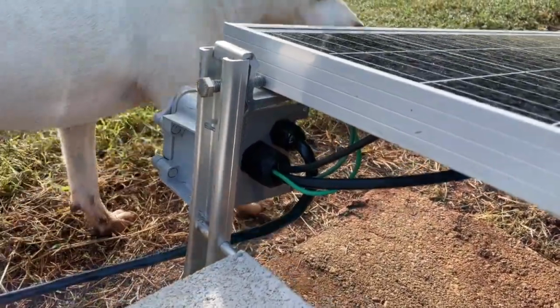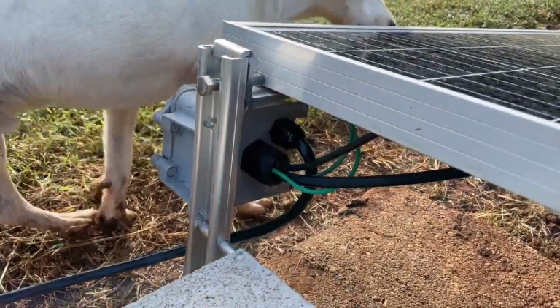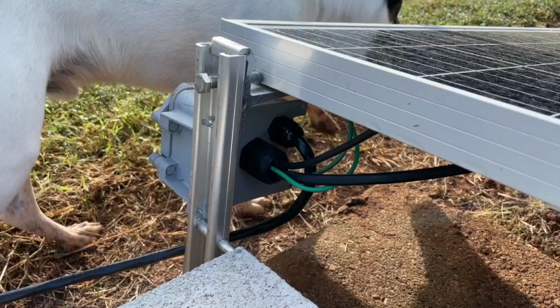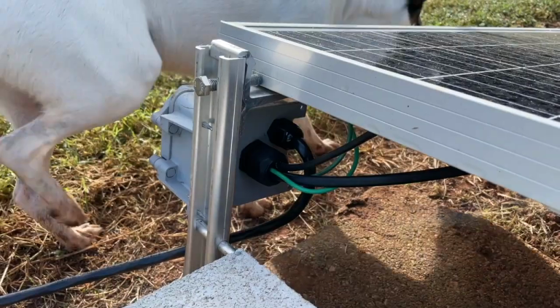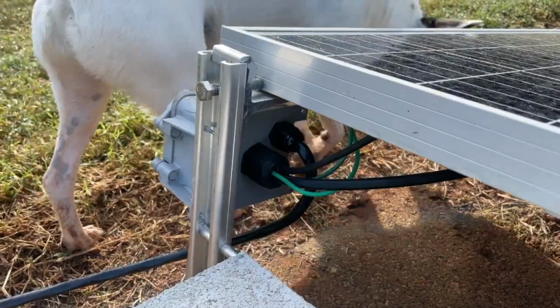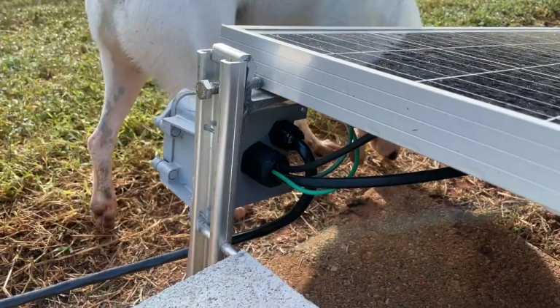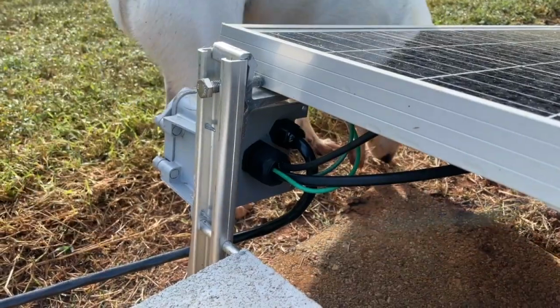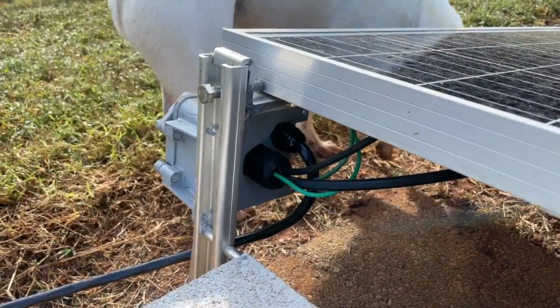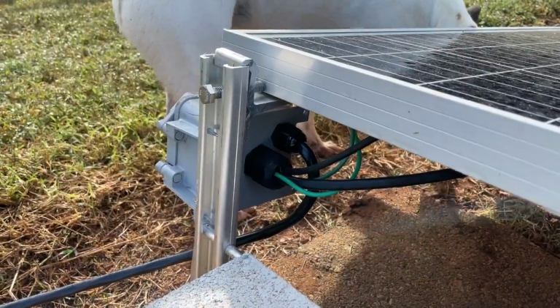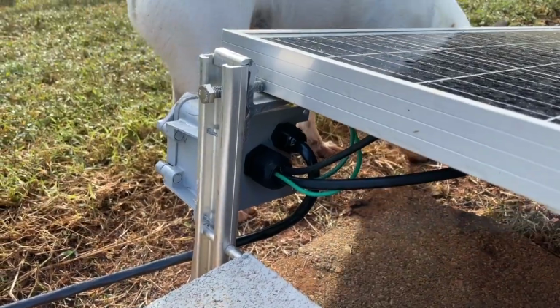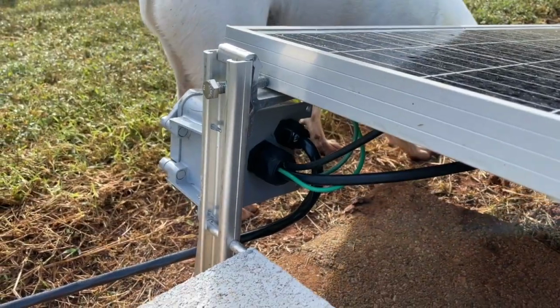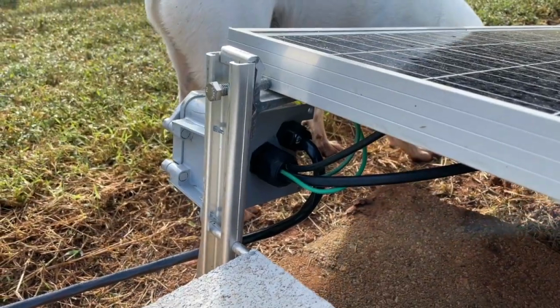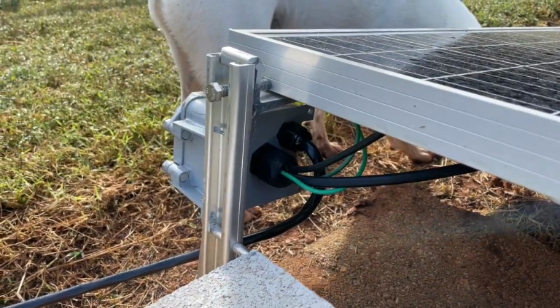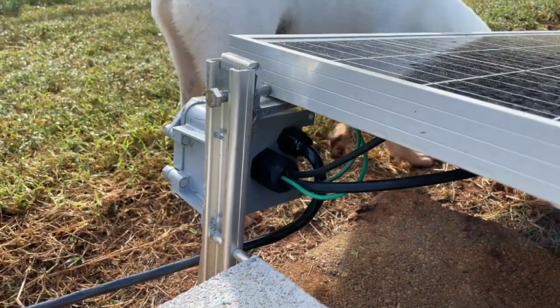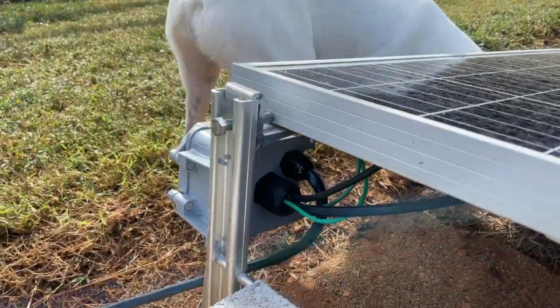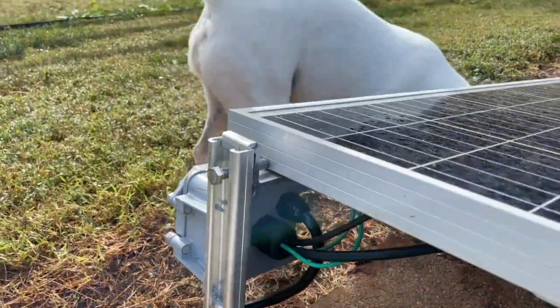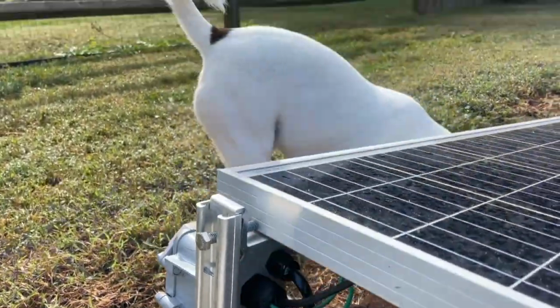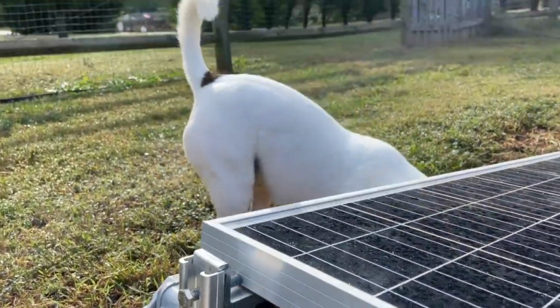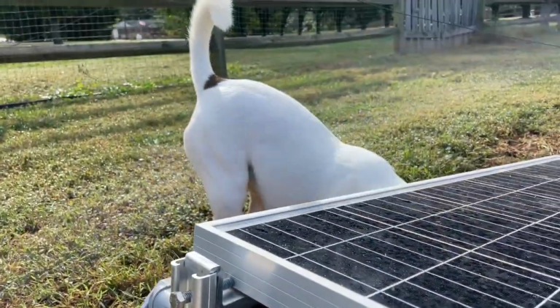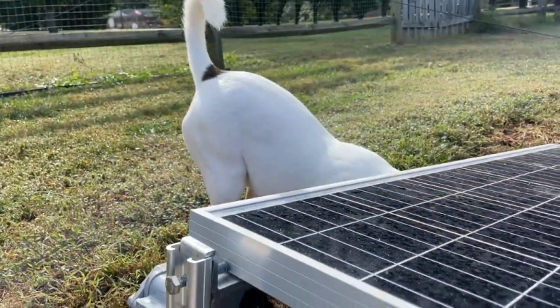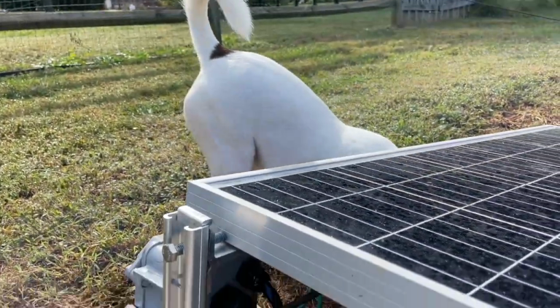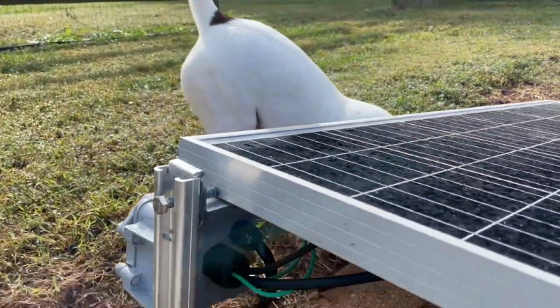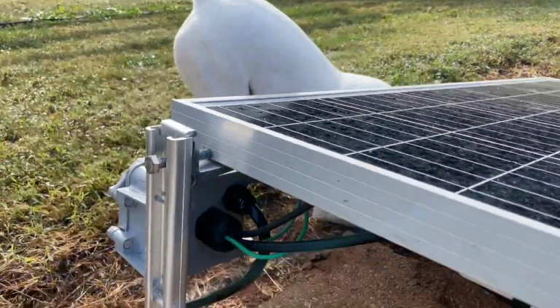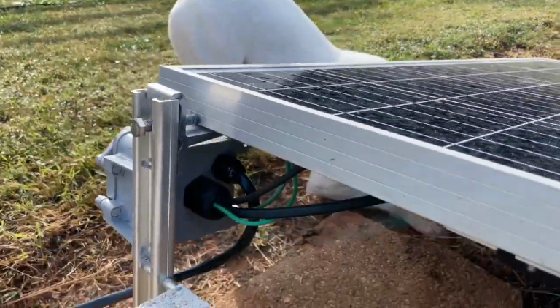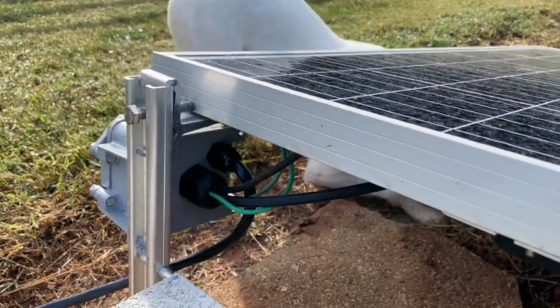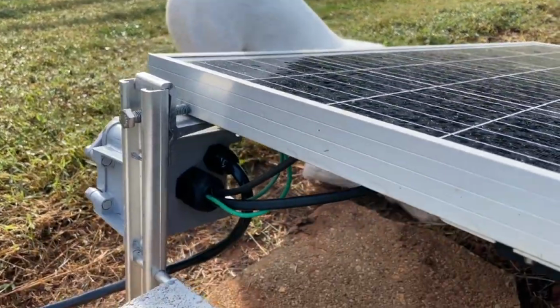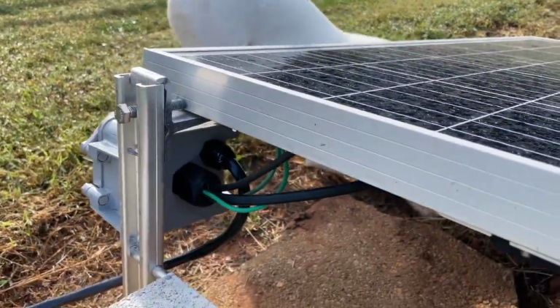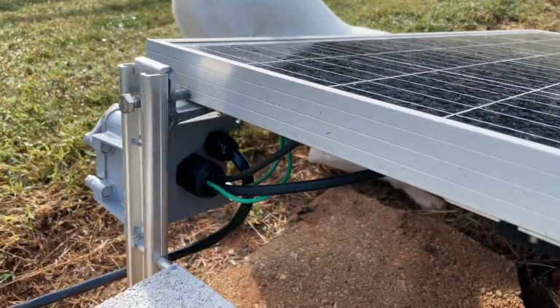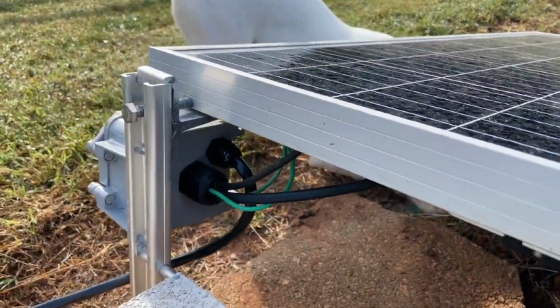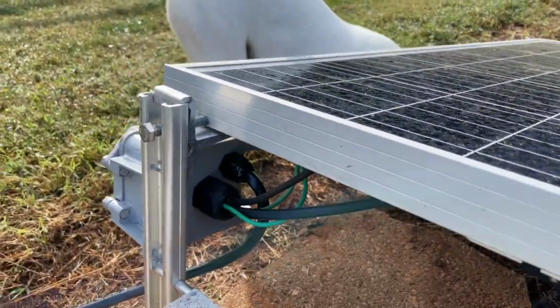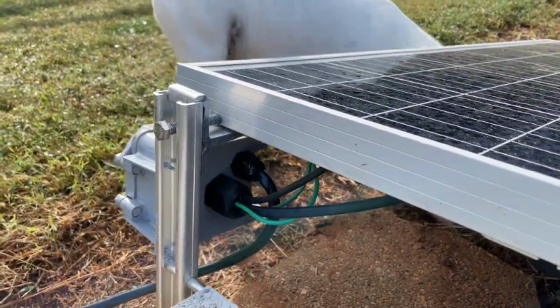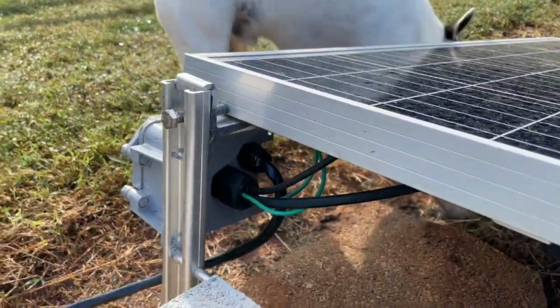I've got my Q cables going in there. And then I have this new extension cord — and that's my dog Data, who has to get in the shot right now.